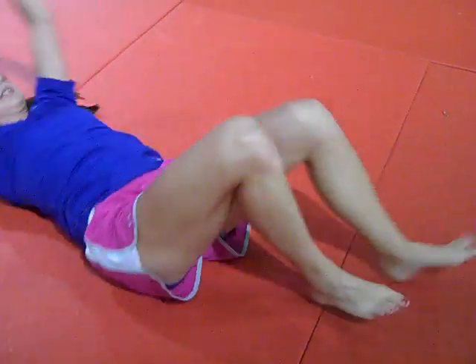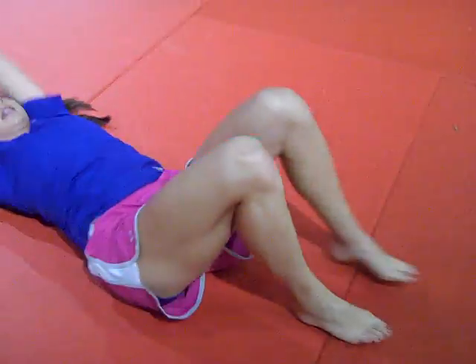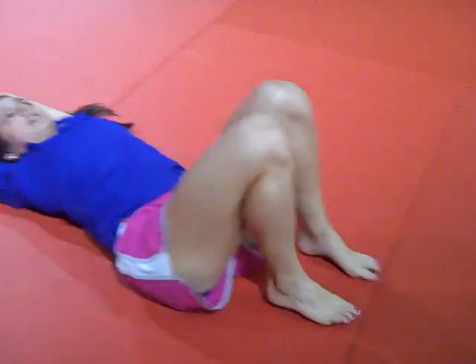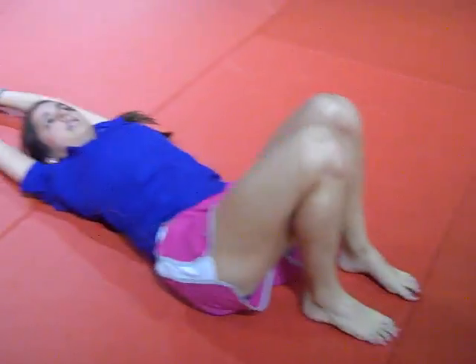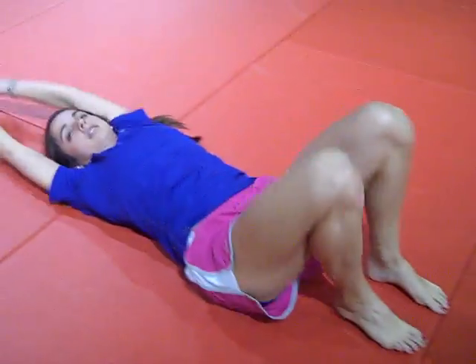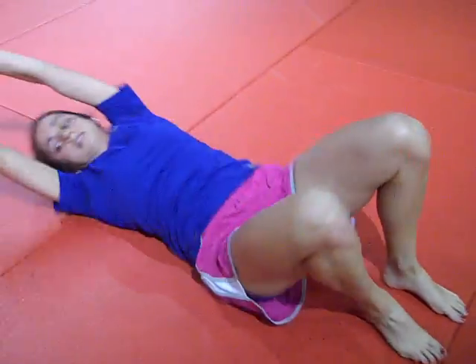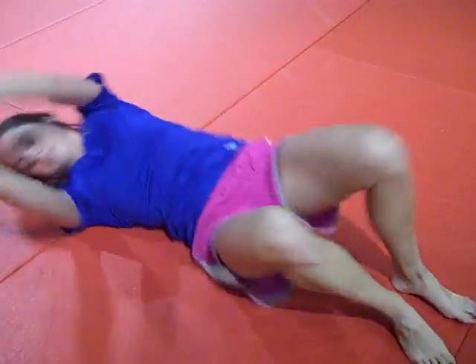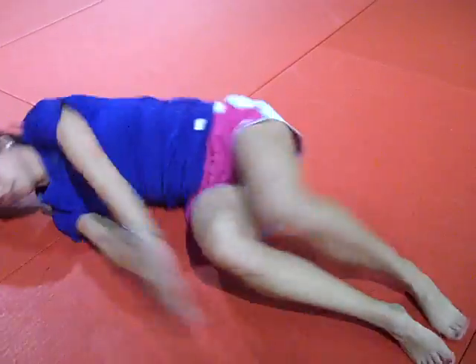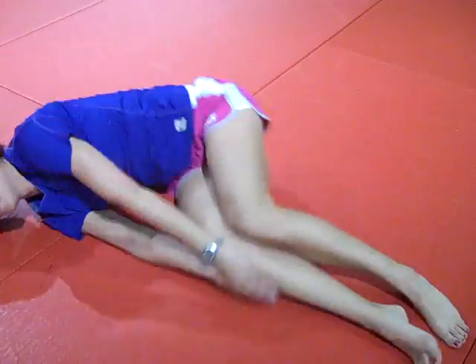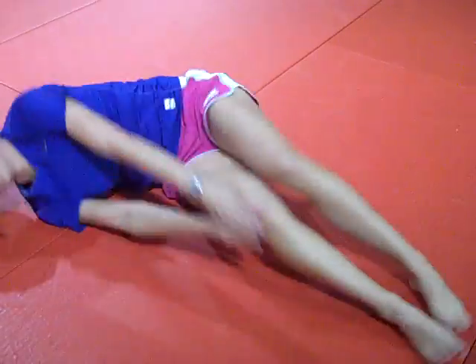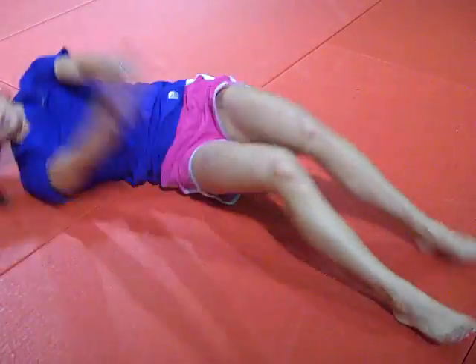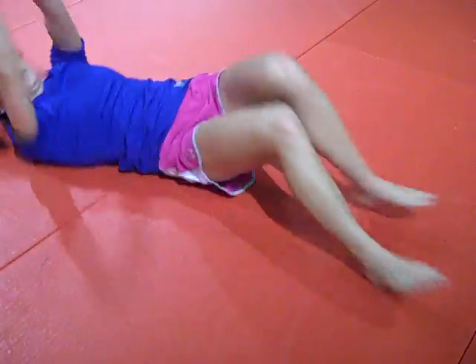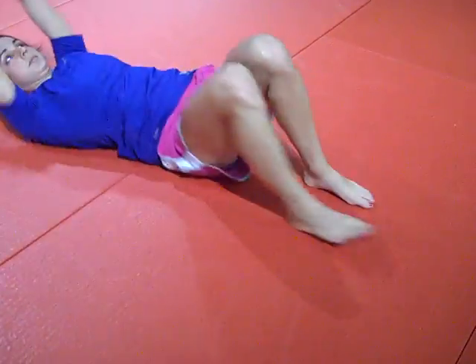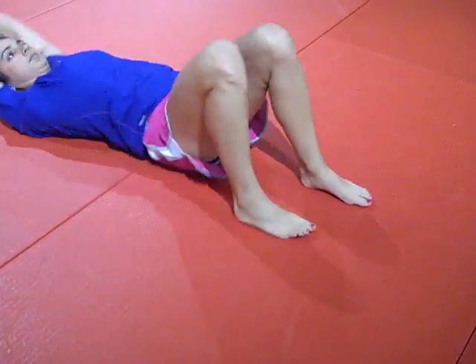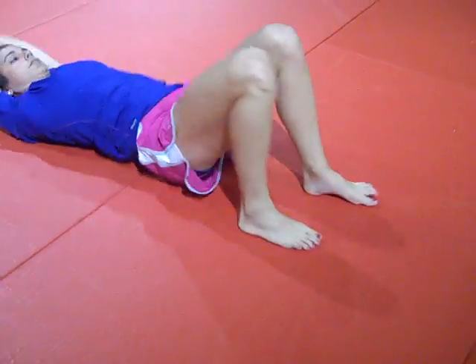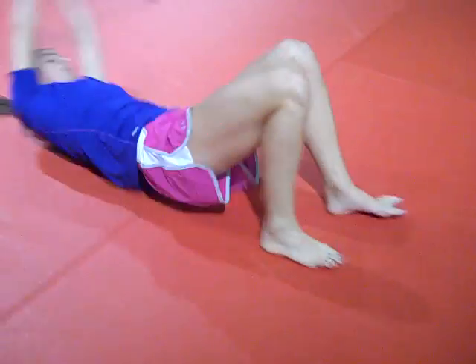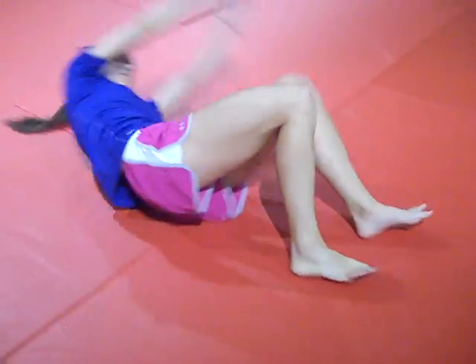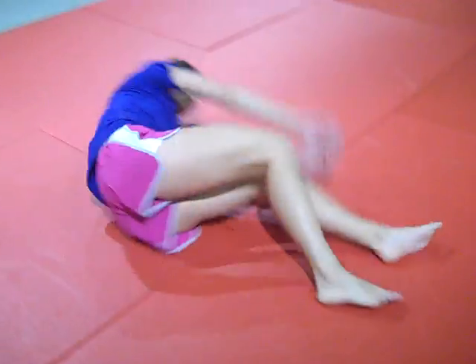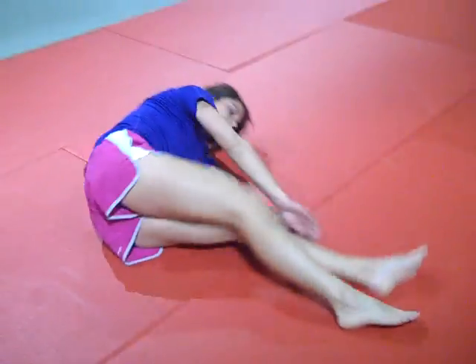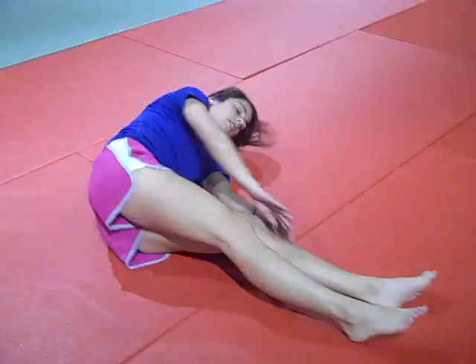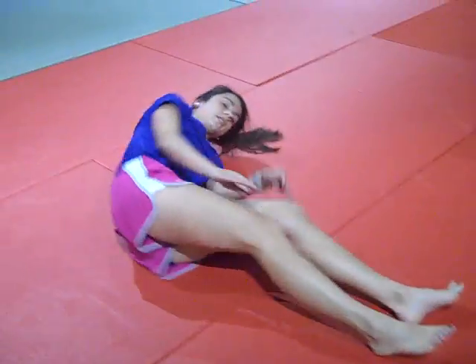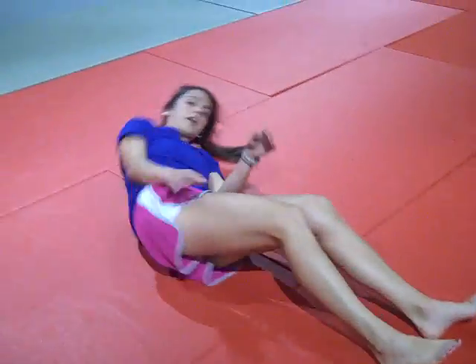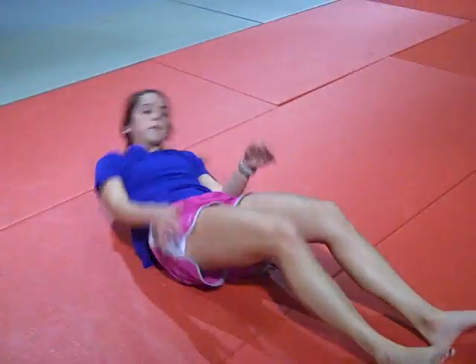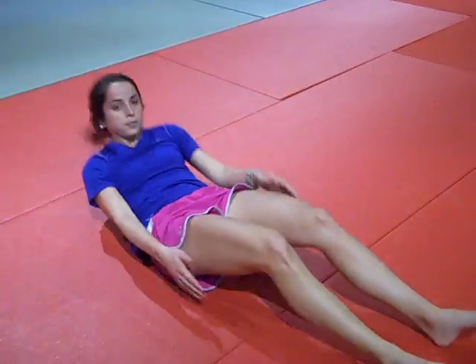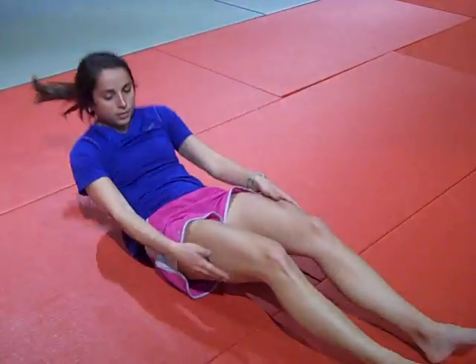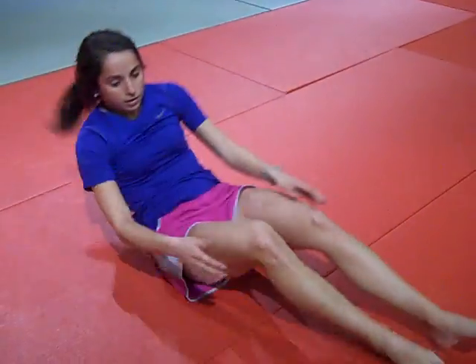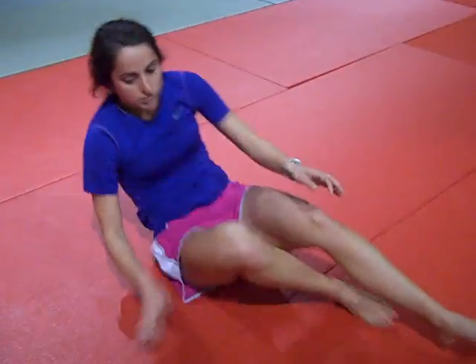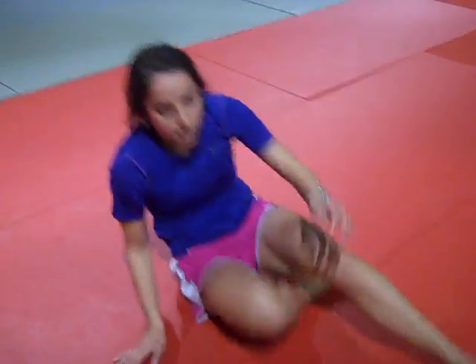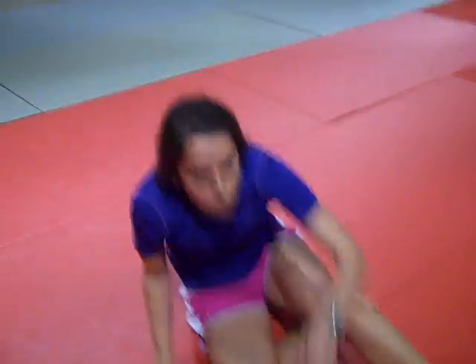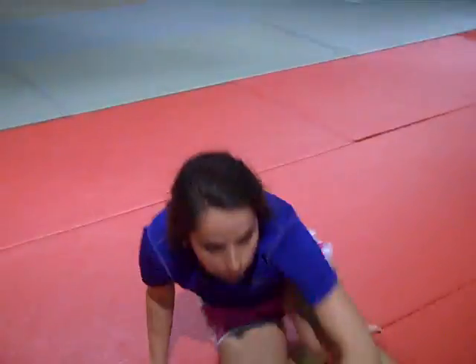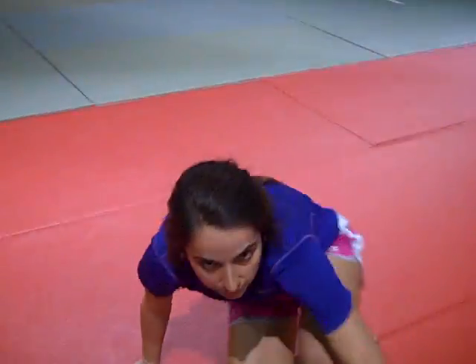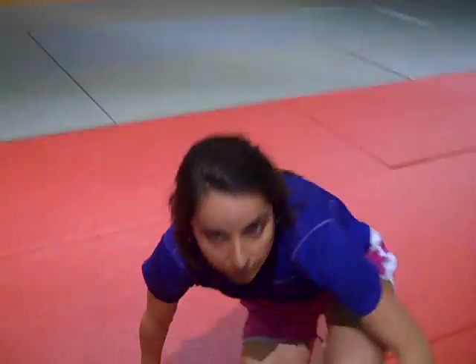So it looks like this. So that's shrimping.